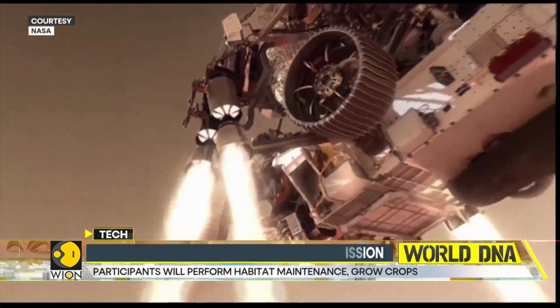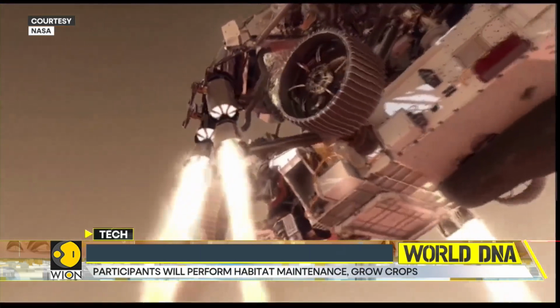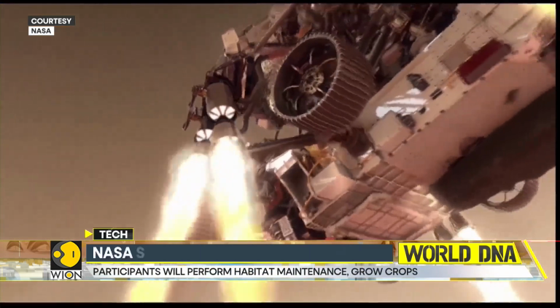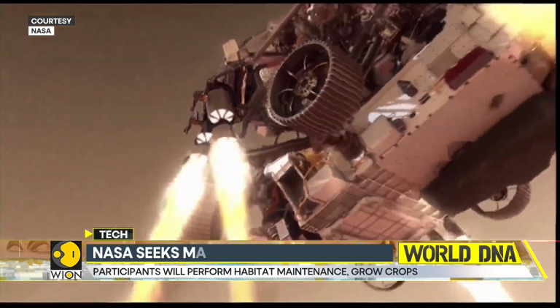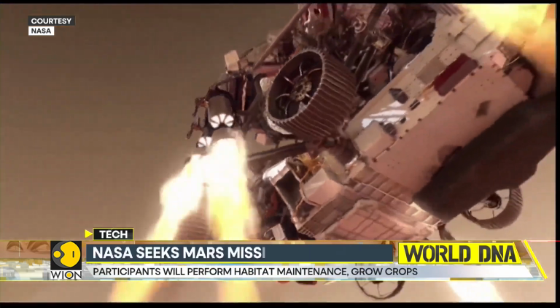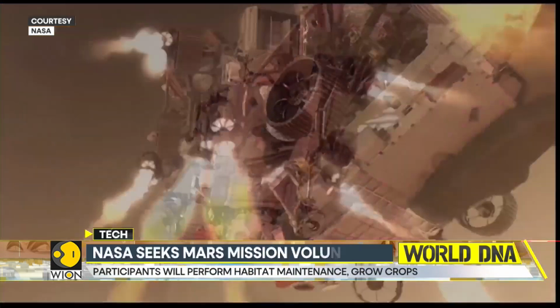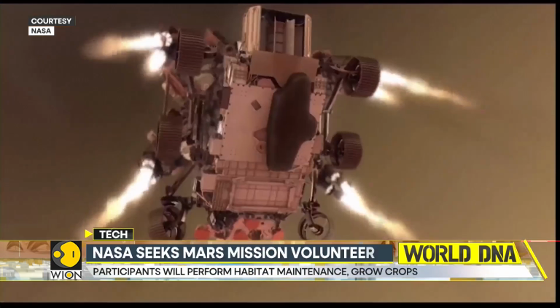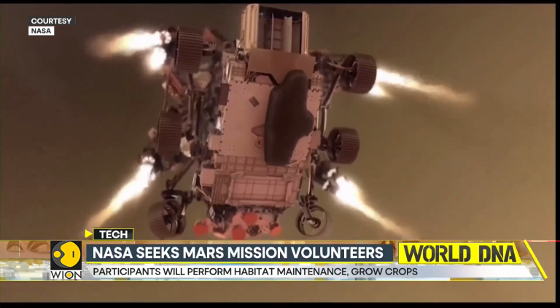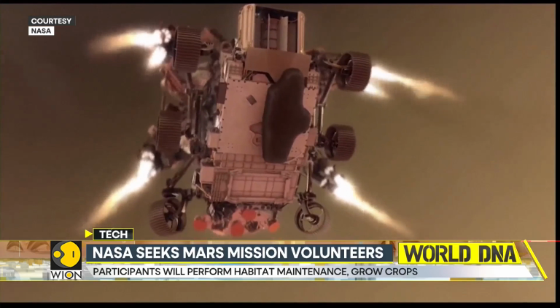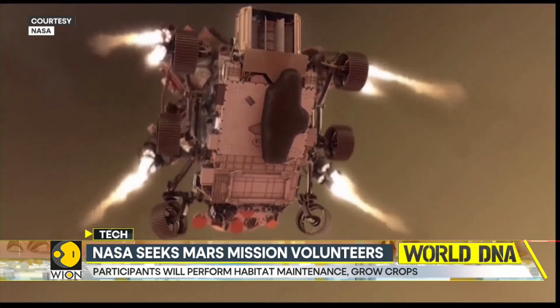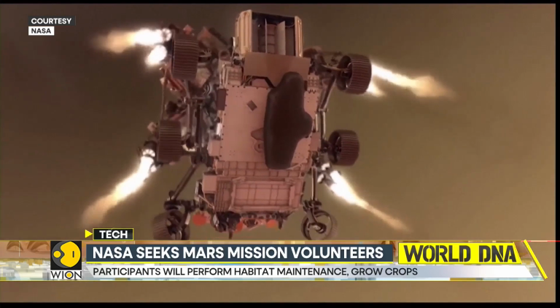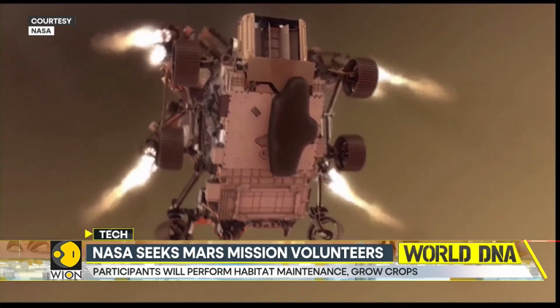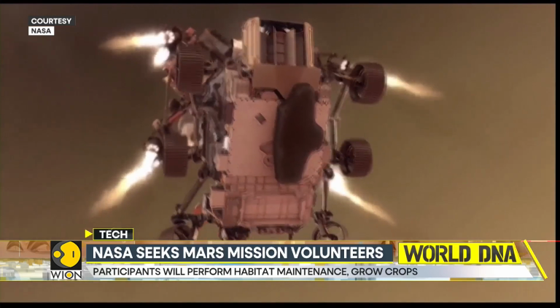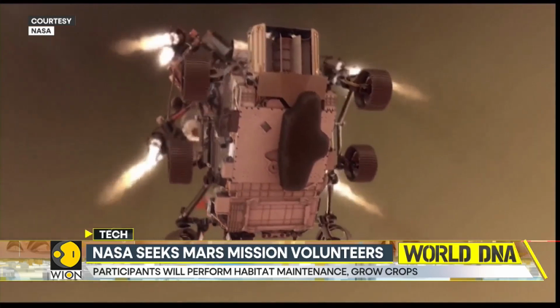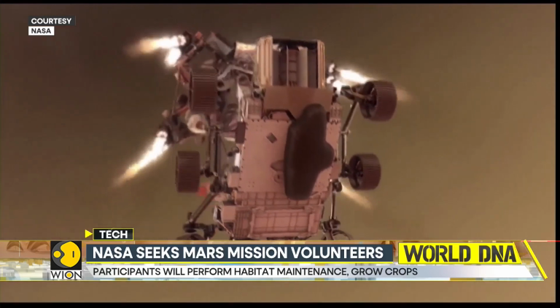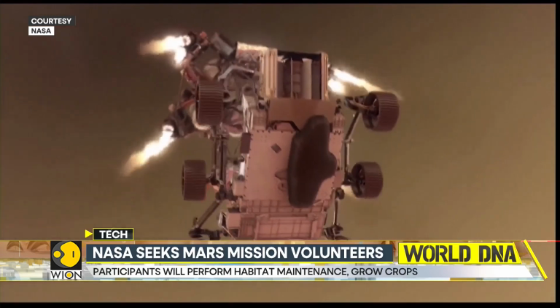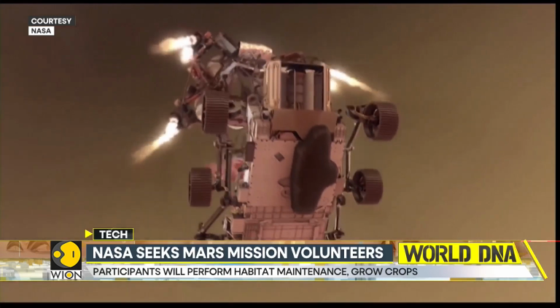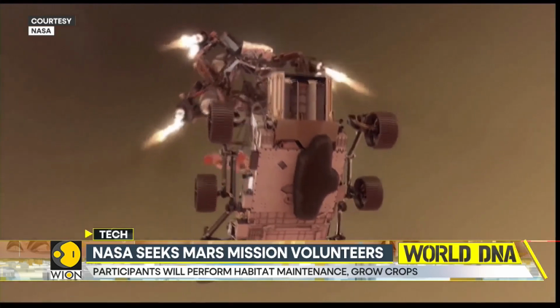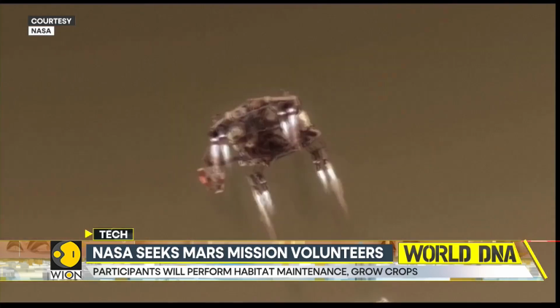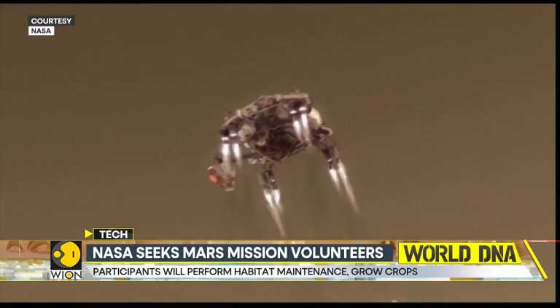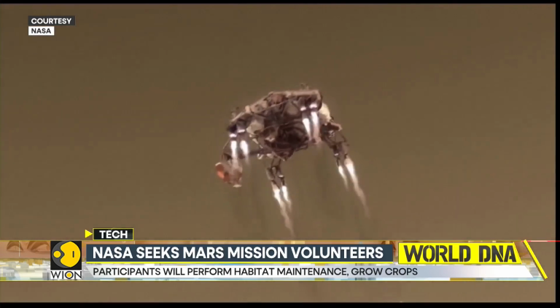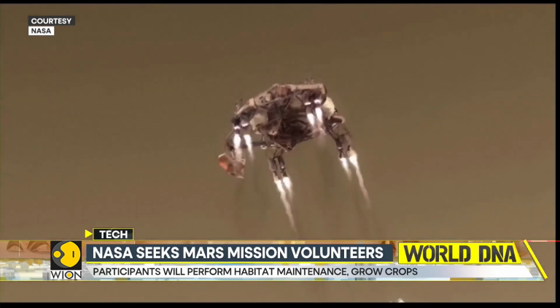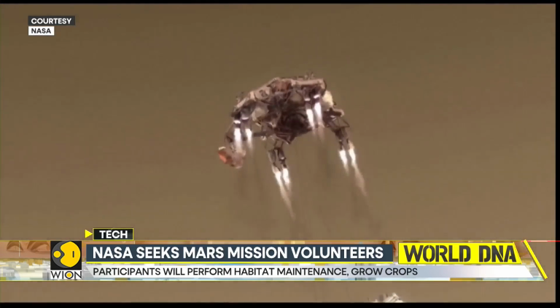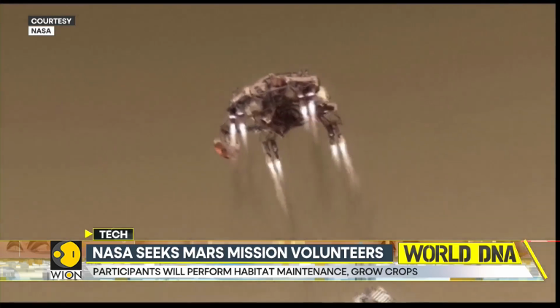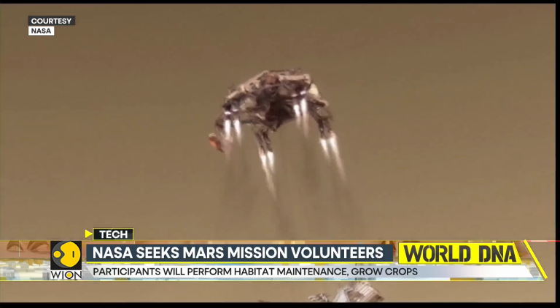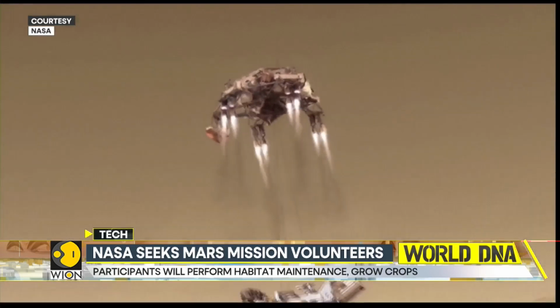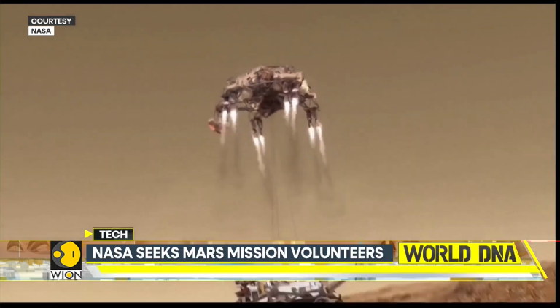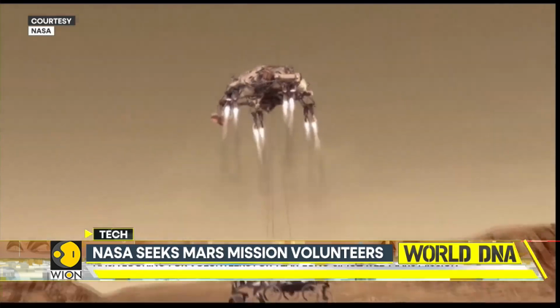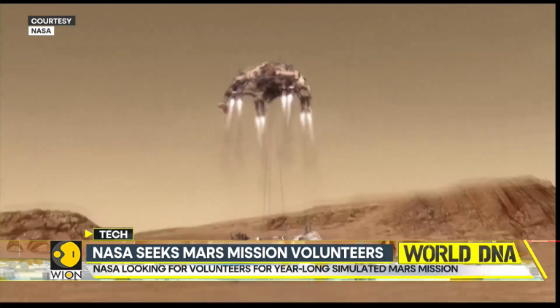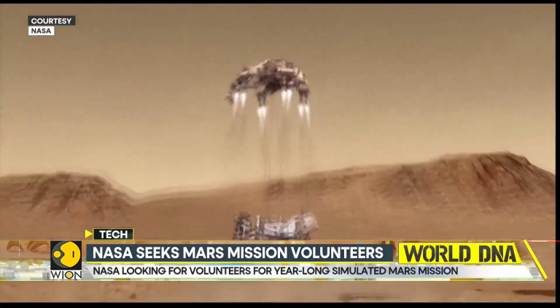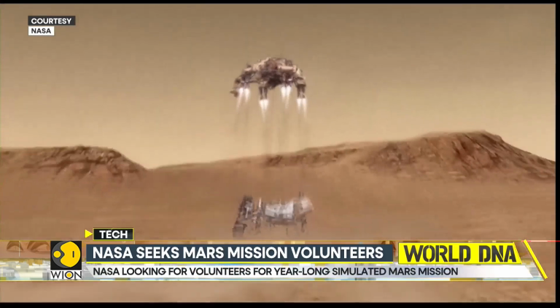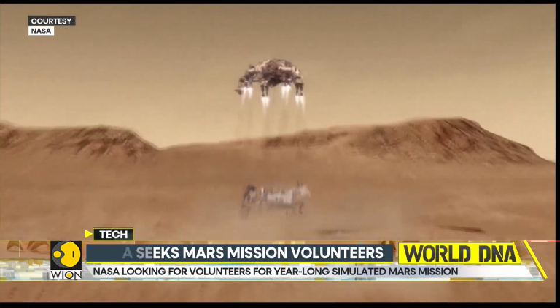The habitat simulates life on Mars and what life might be like for future explorers on the Red Planet, where the environment is harsh and resources are limited.